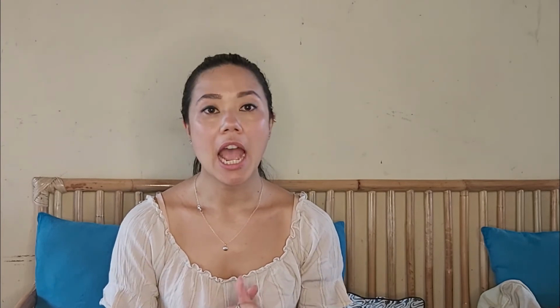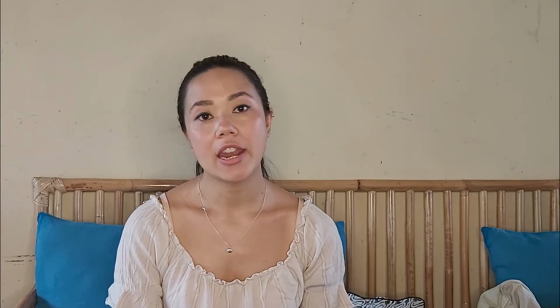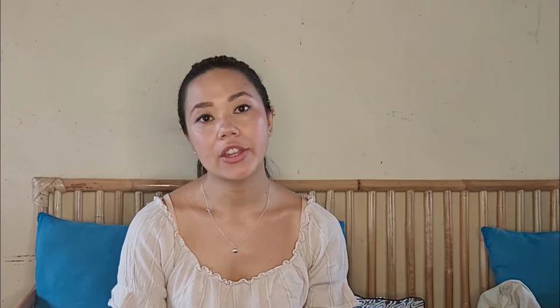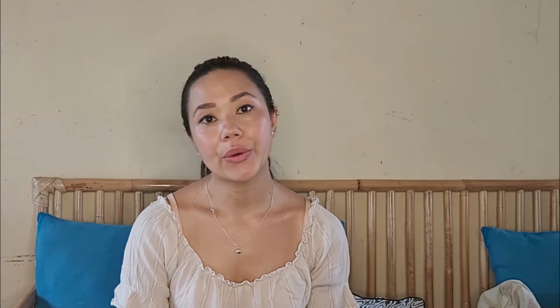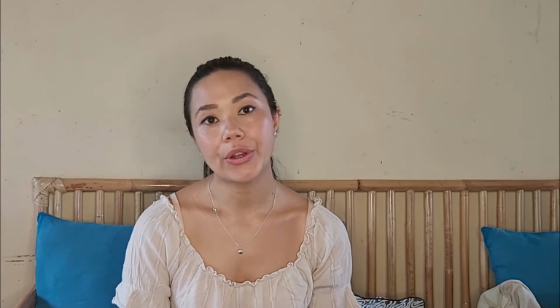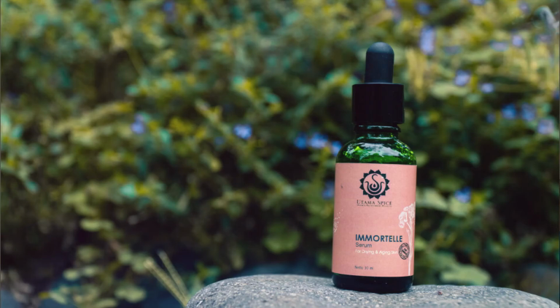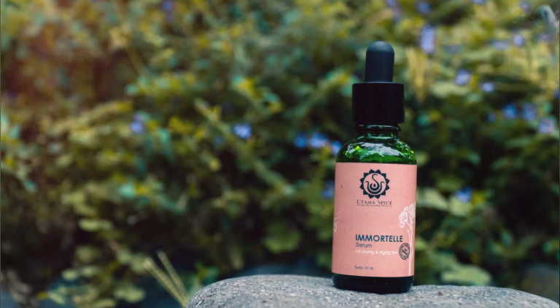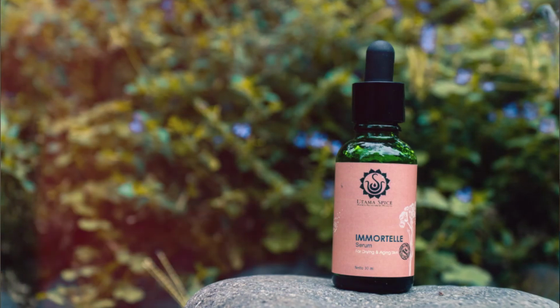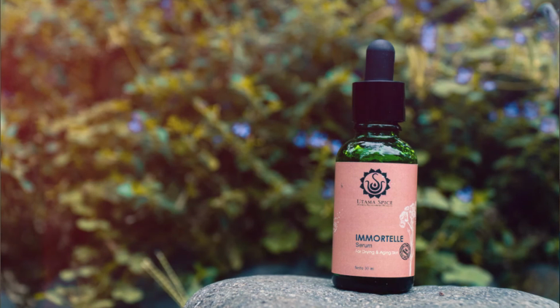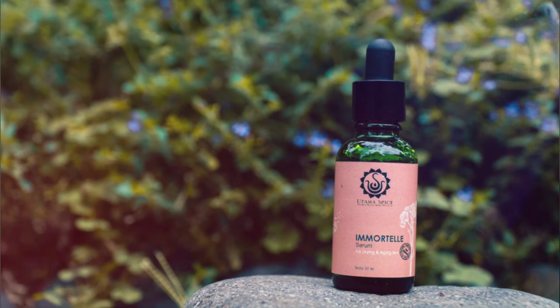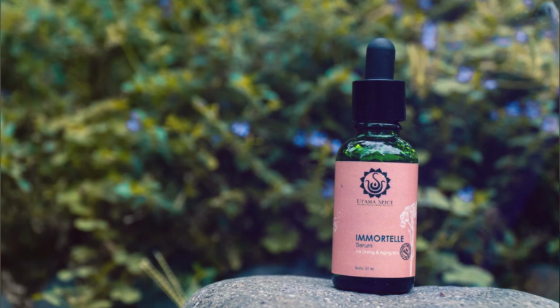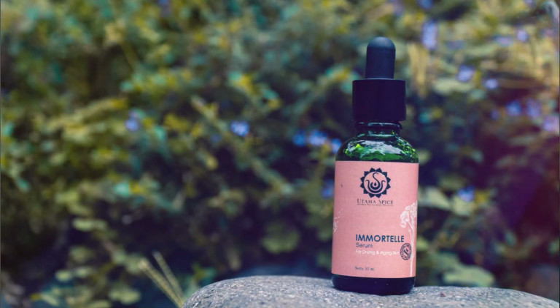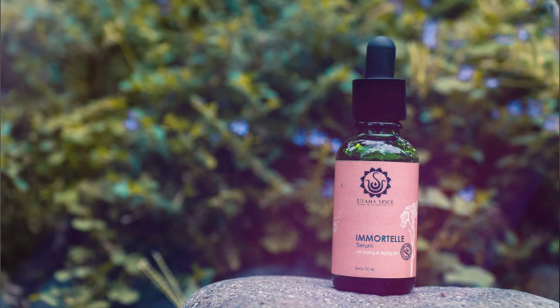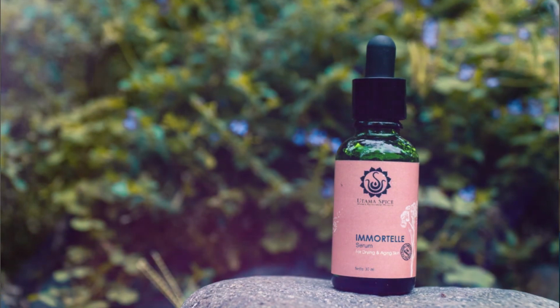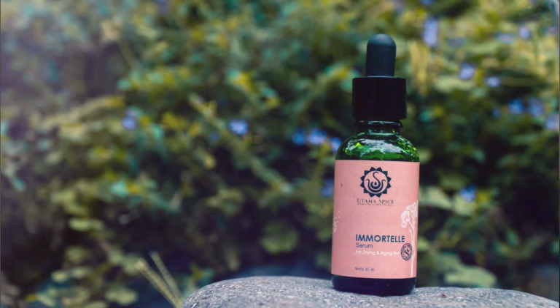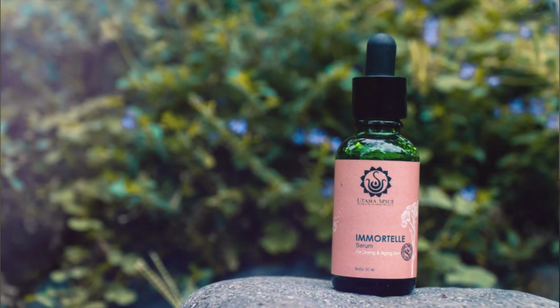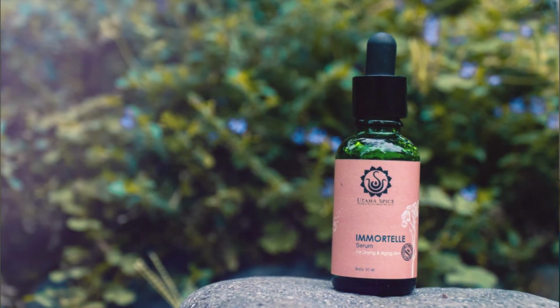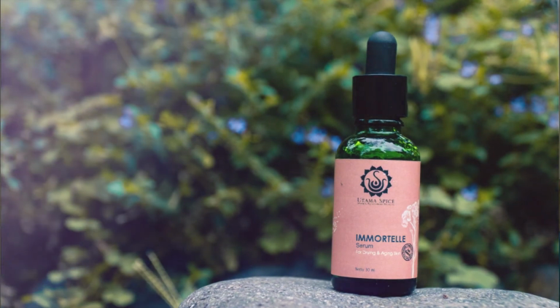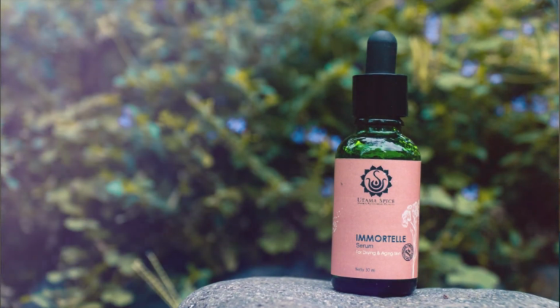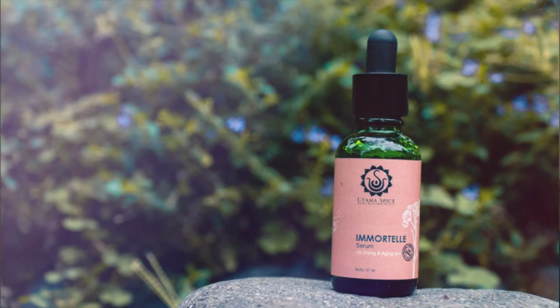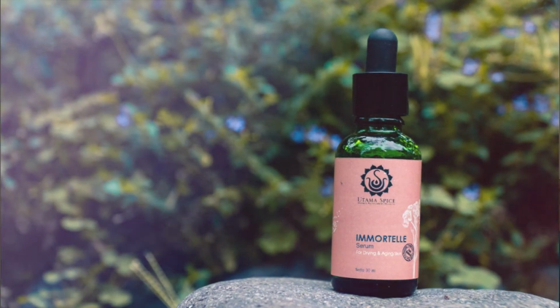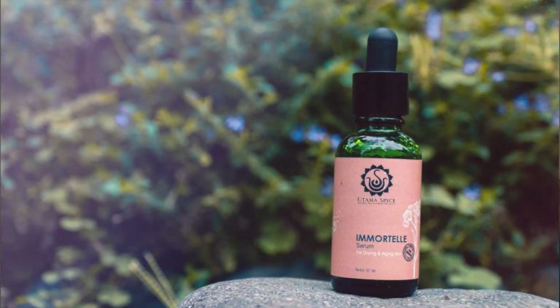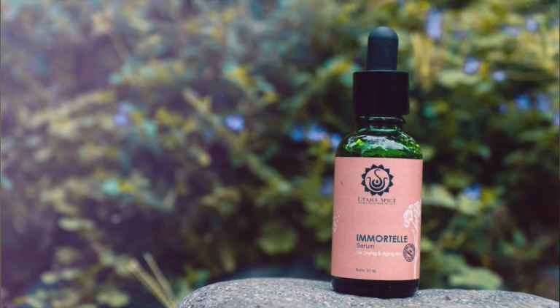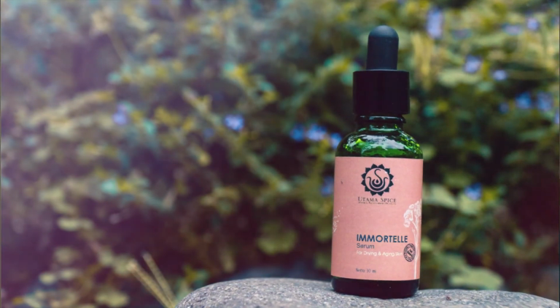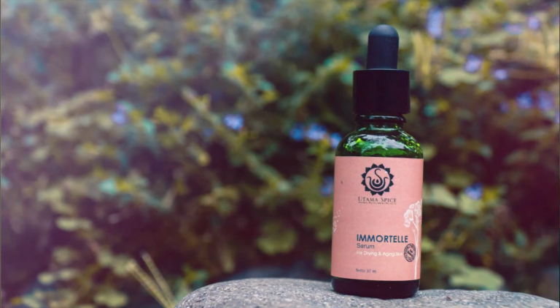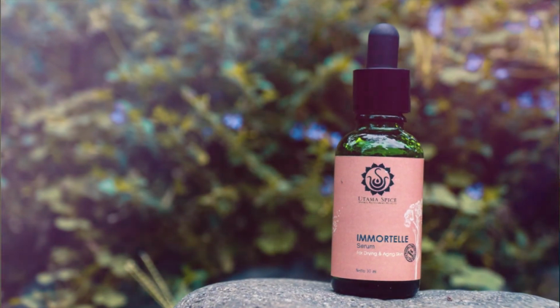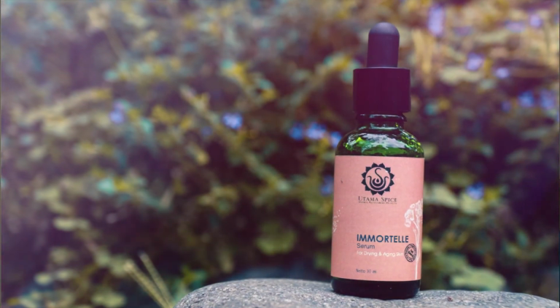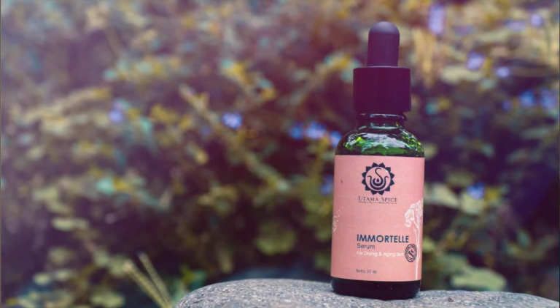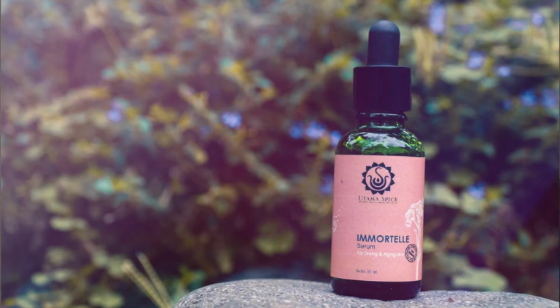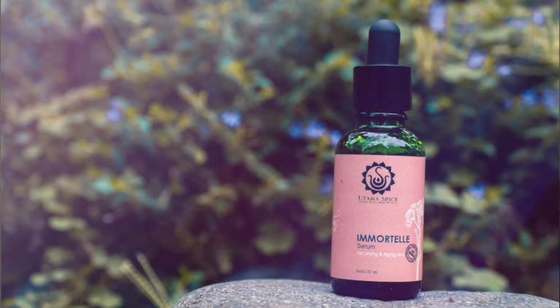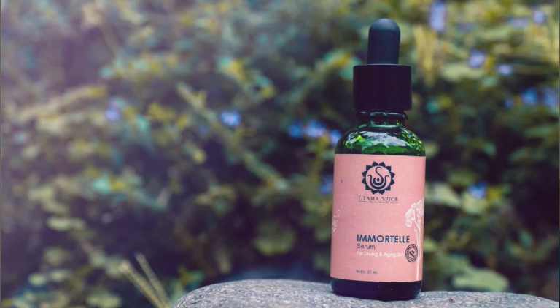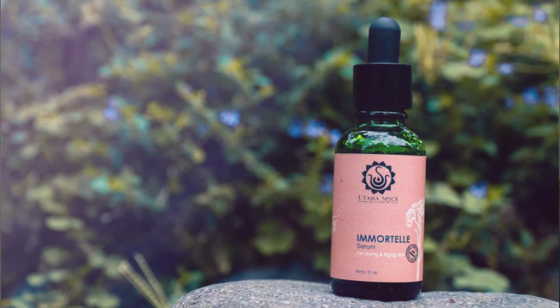Another oil is helichrysum essential oil. It's really good and it's full of anti-aging properties.